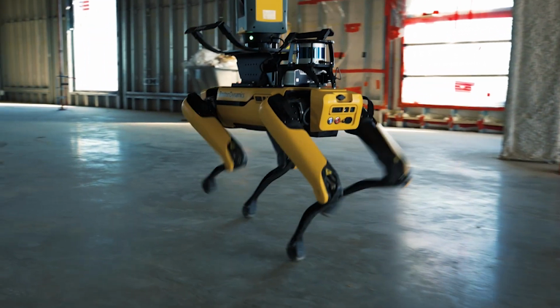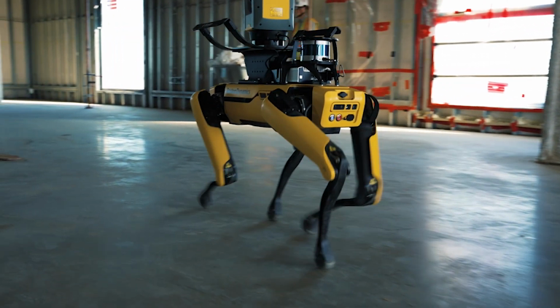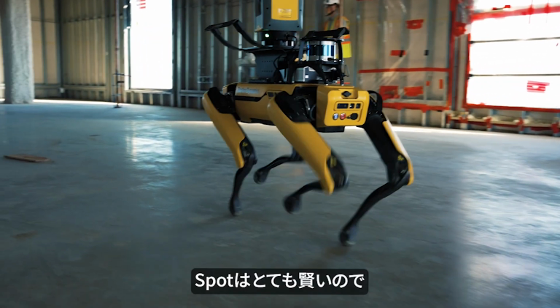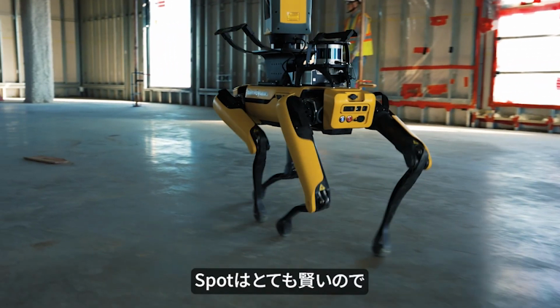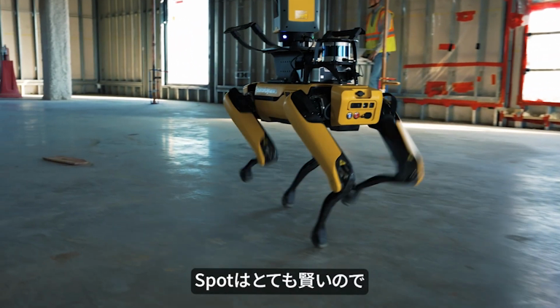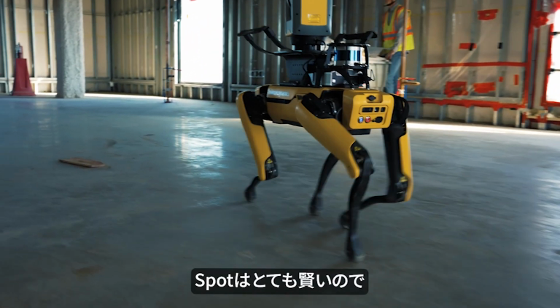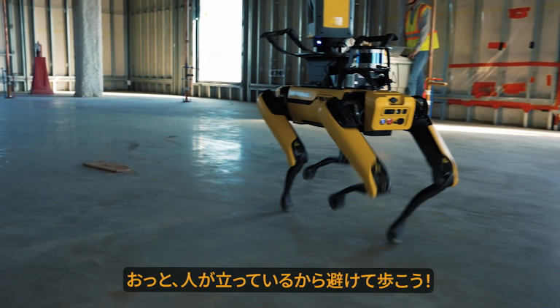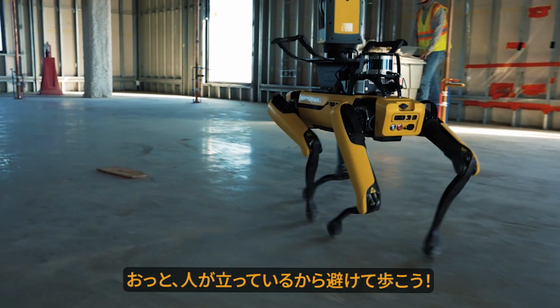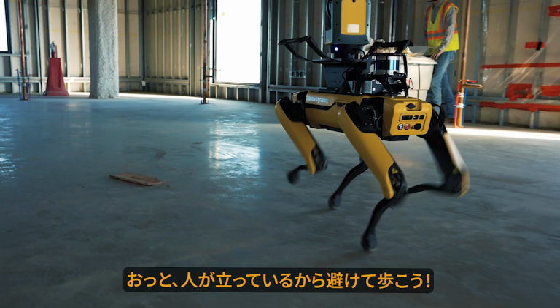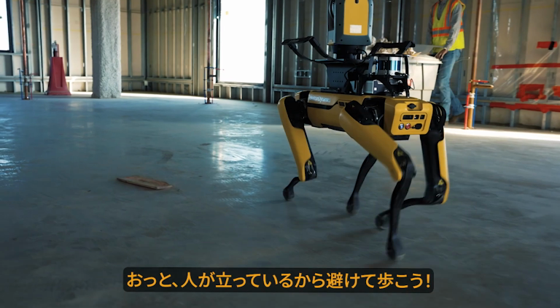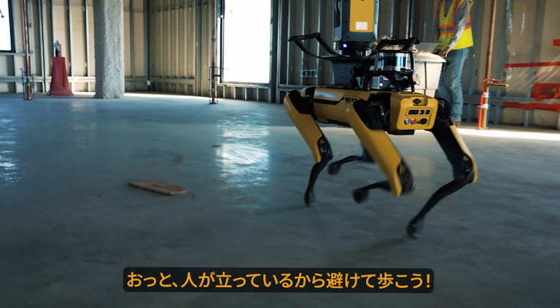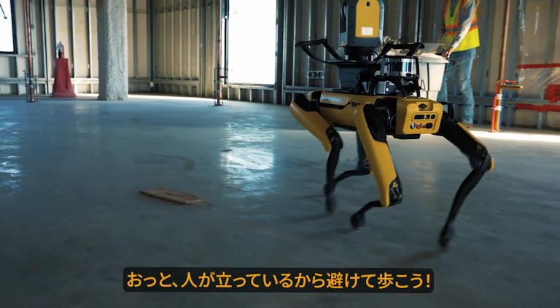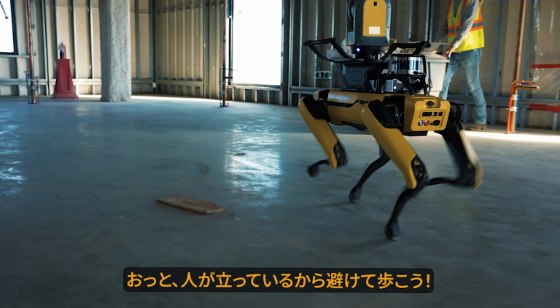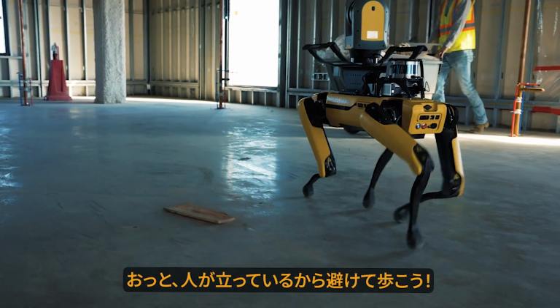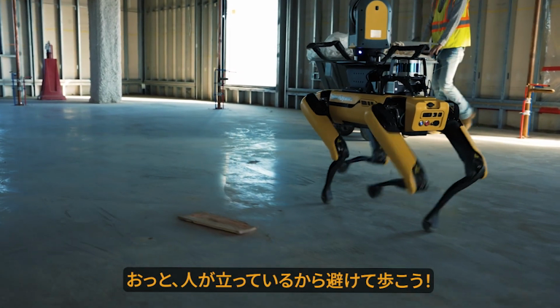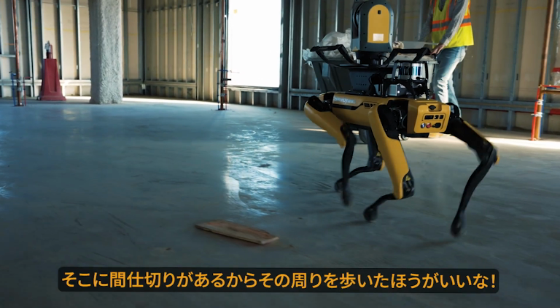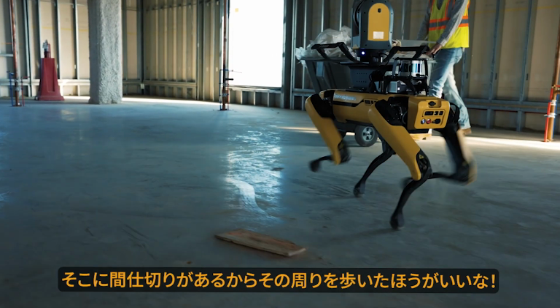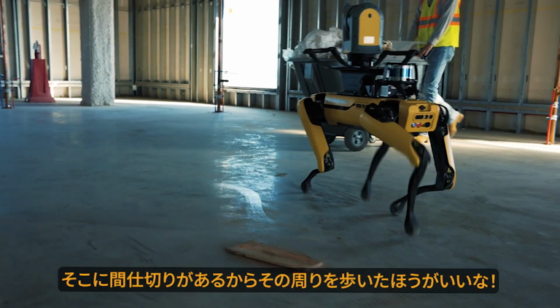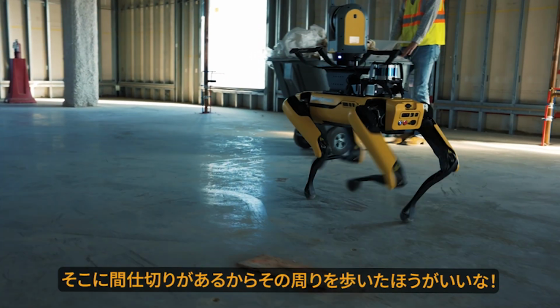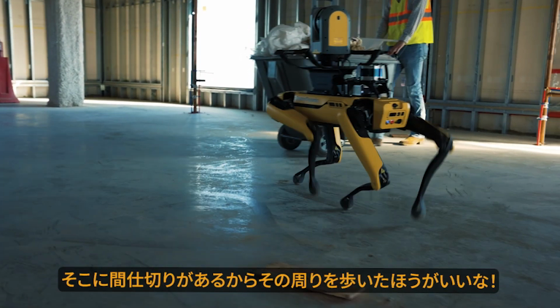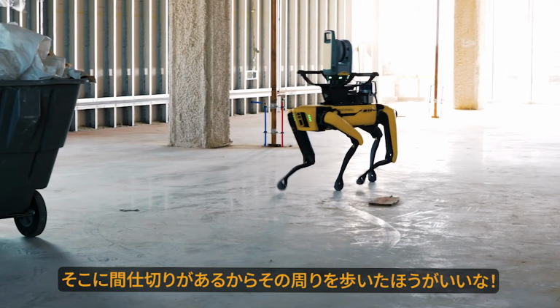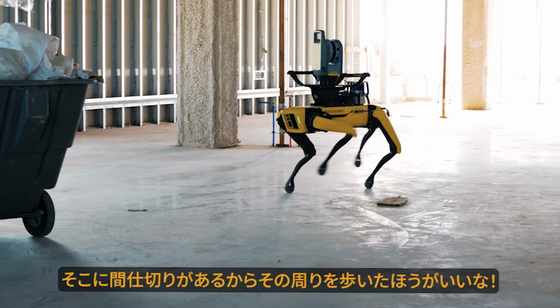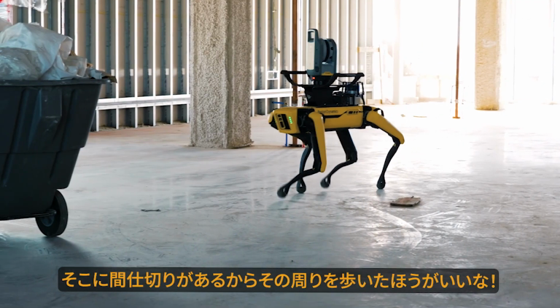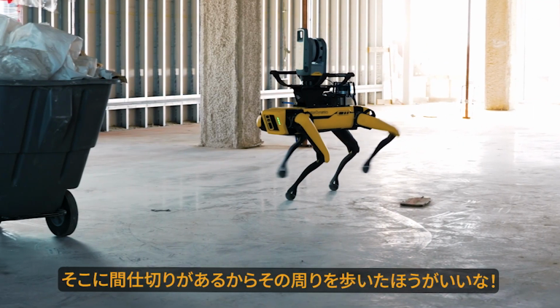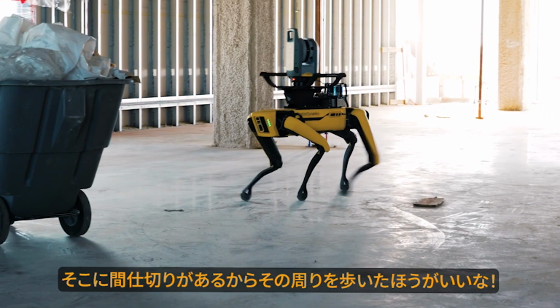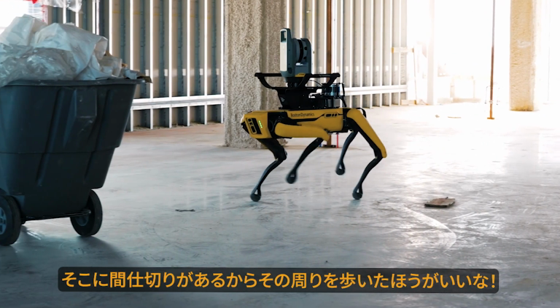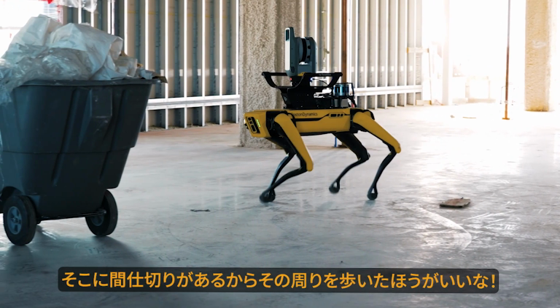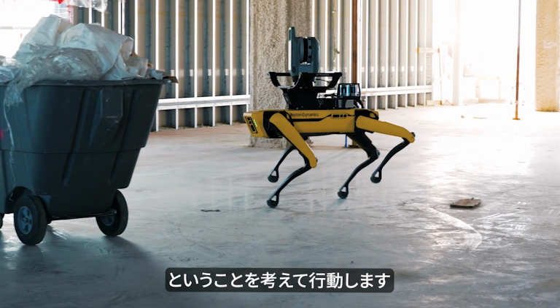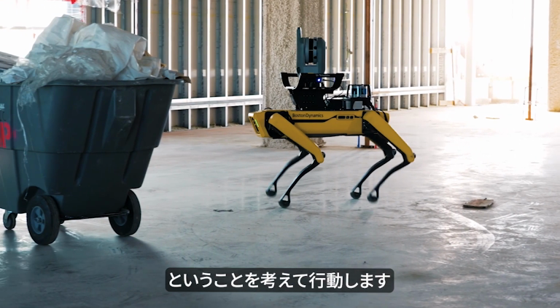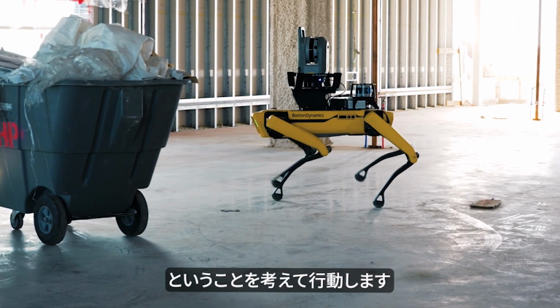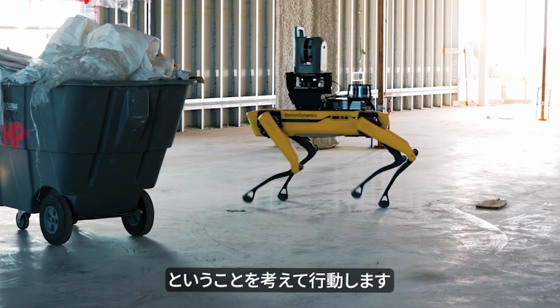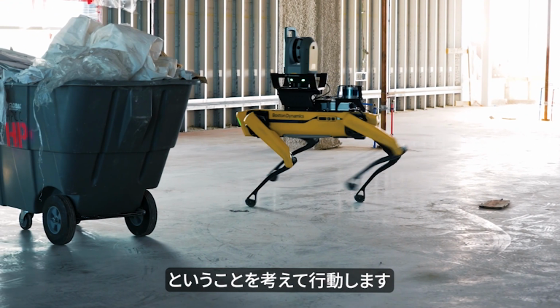SPOT is smart enough to know that there's a person standing there — it better walks around it. There's drywall there — it better walks around it.